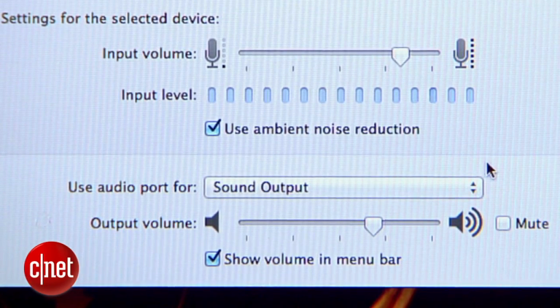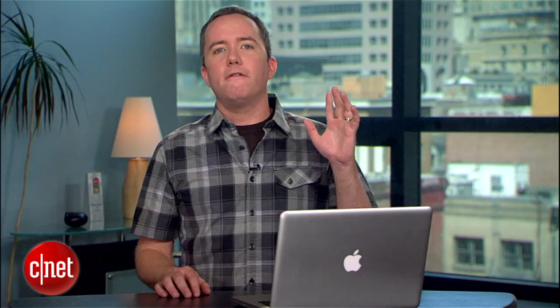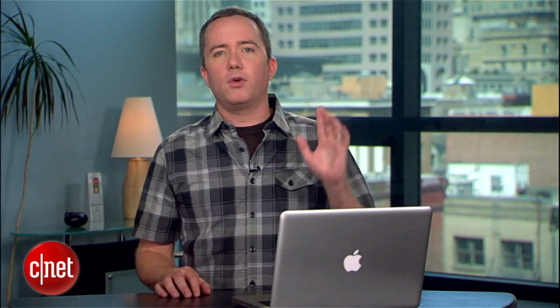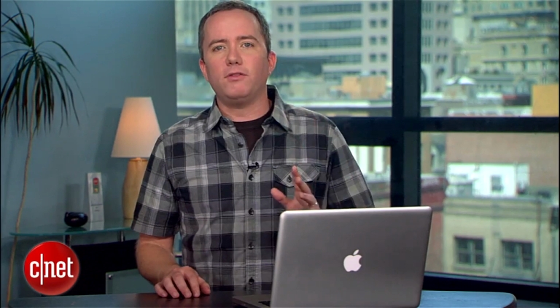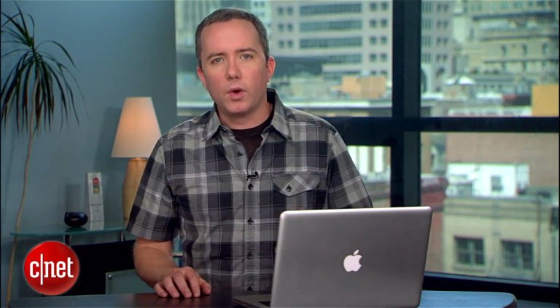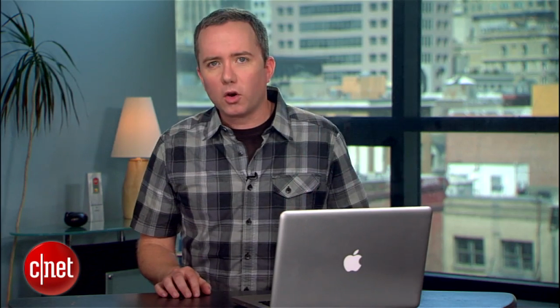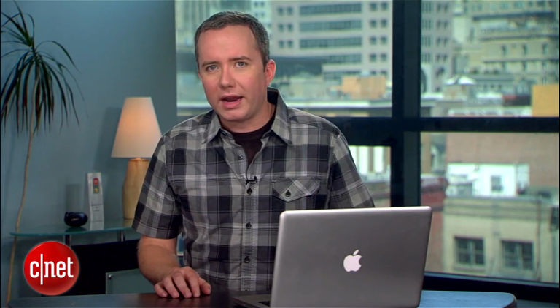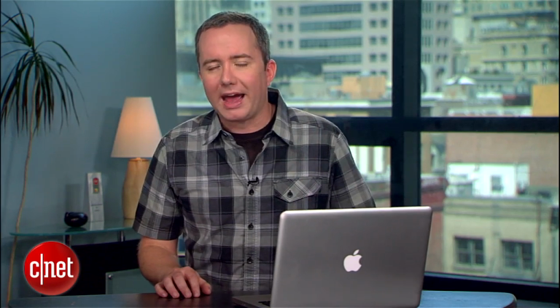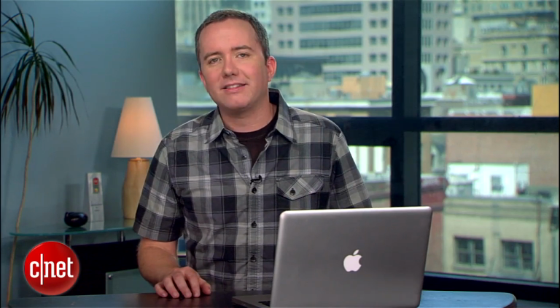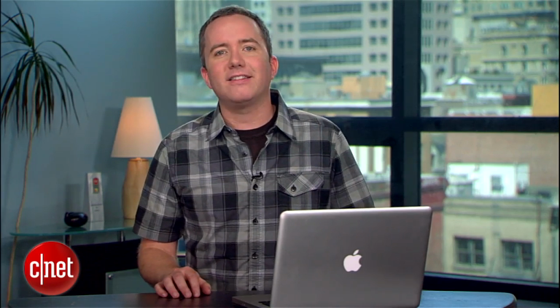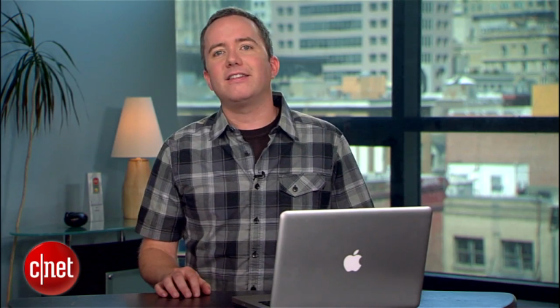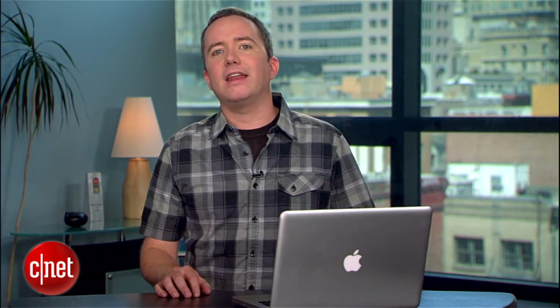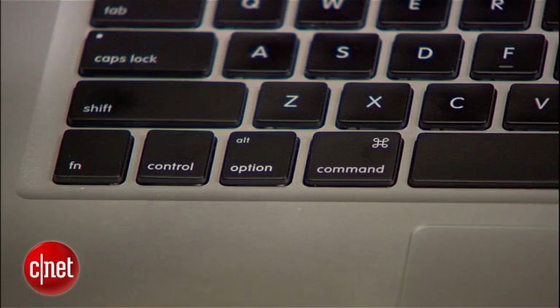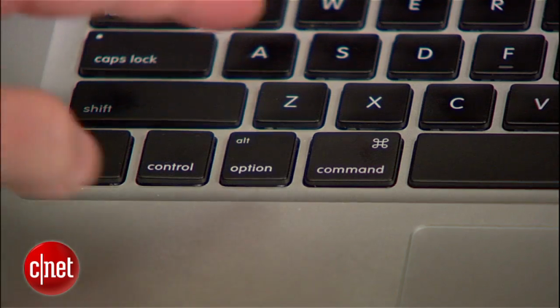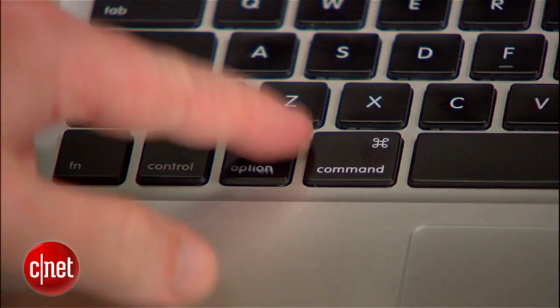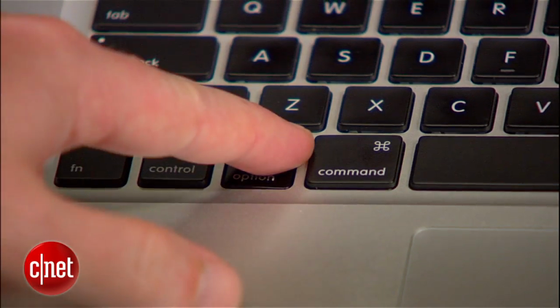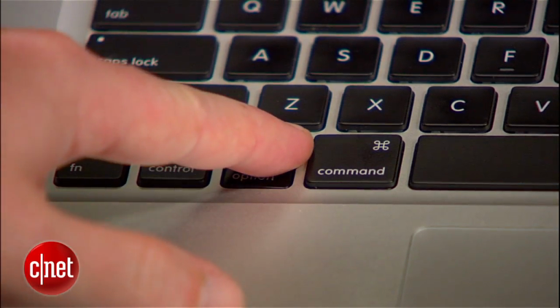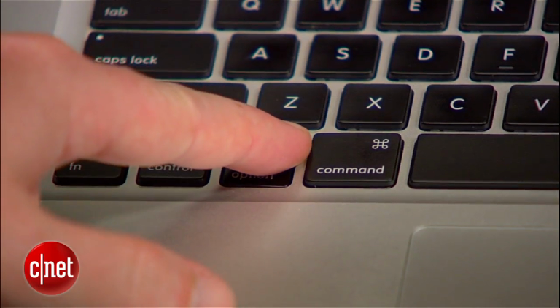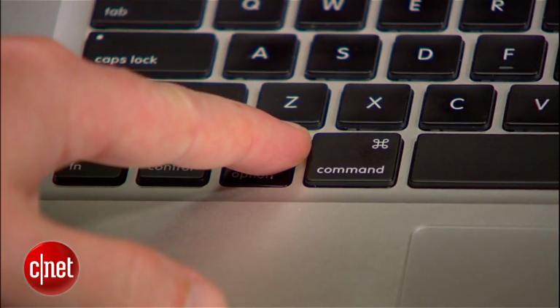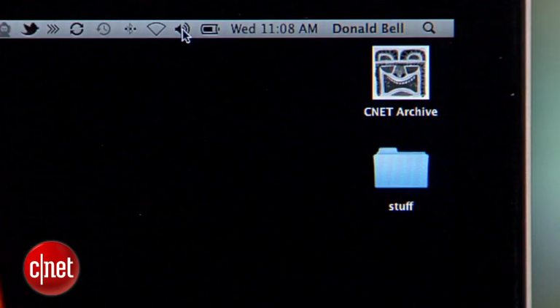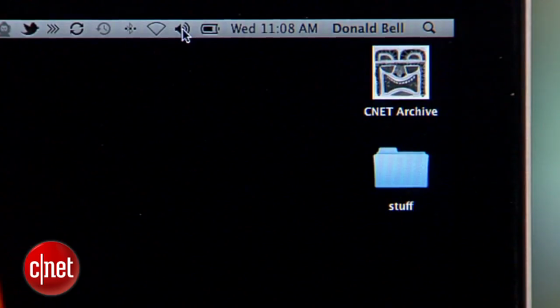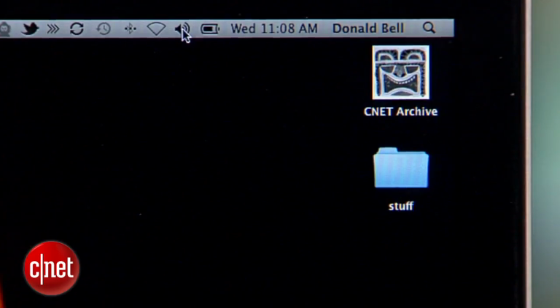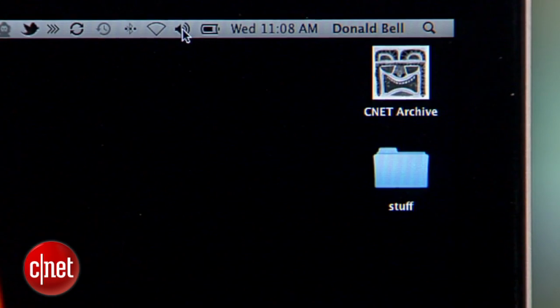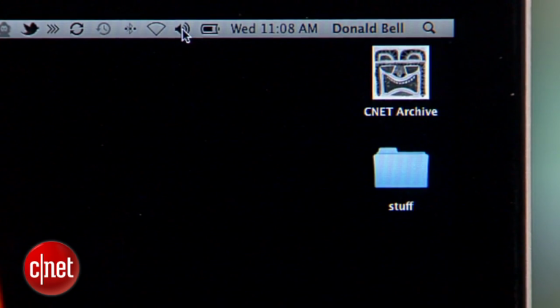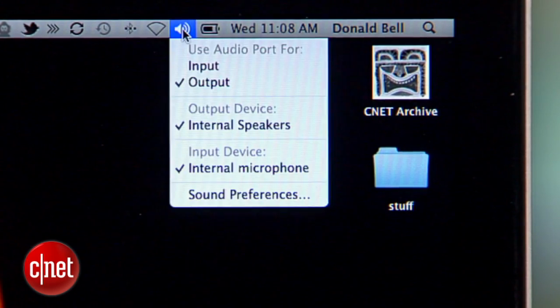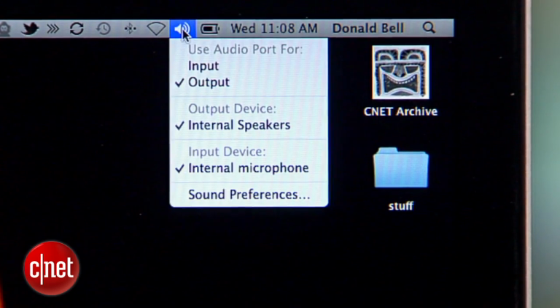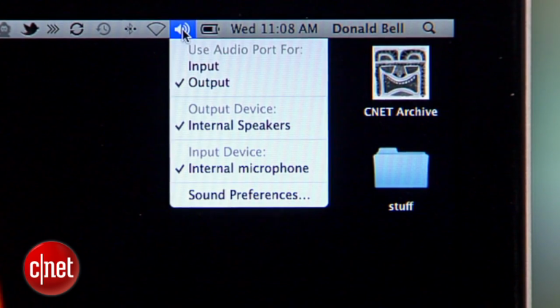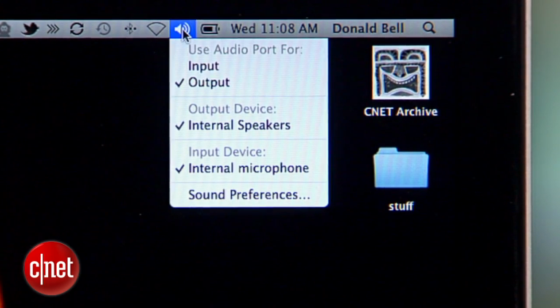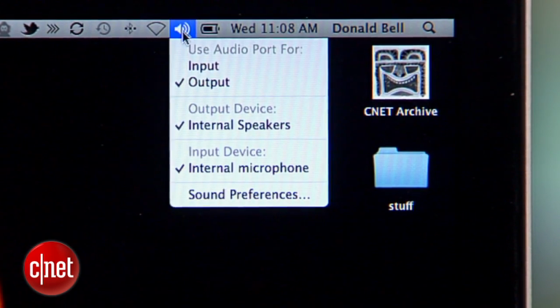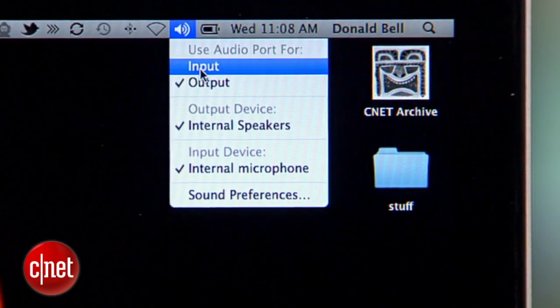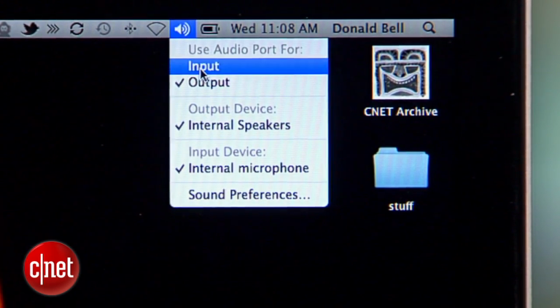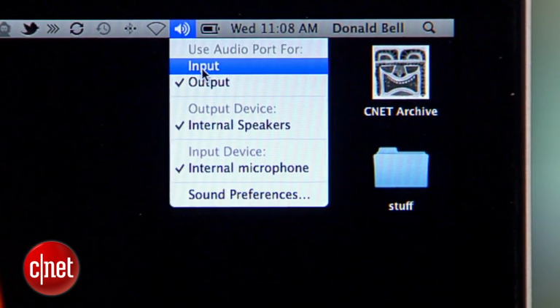For an even quicker way to access this setting, hold down the Option key and click on the volume icon at the top of the screen.